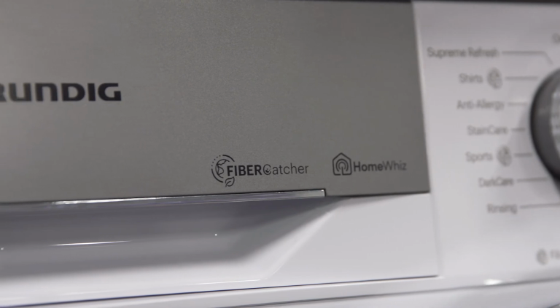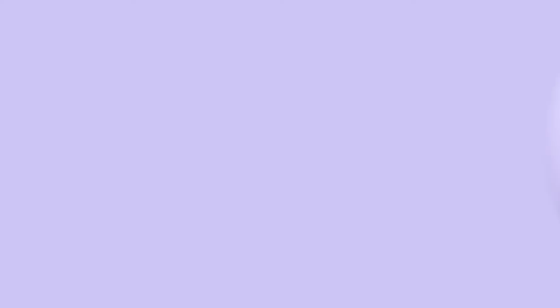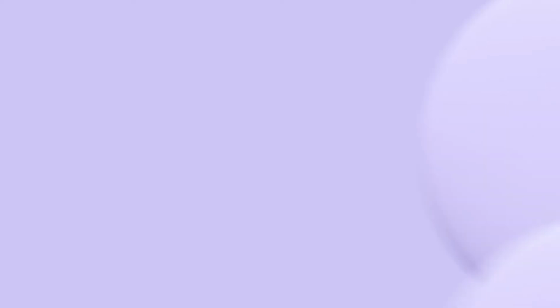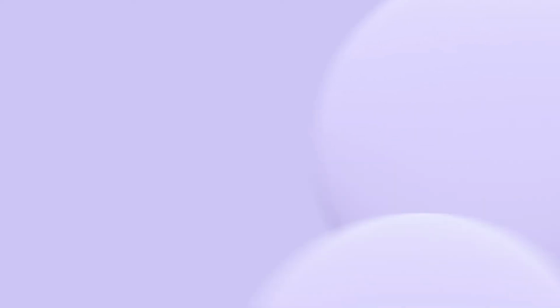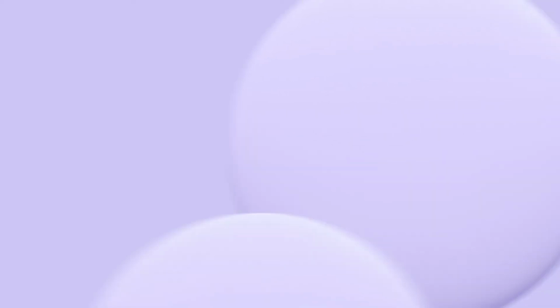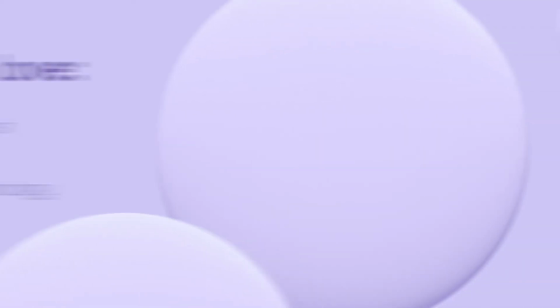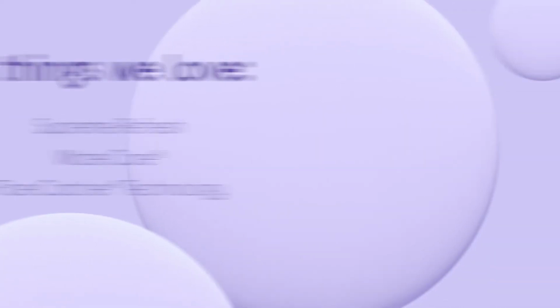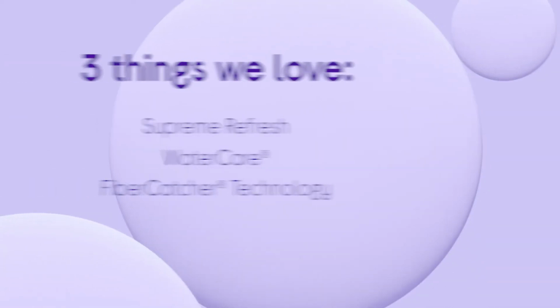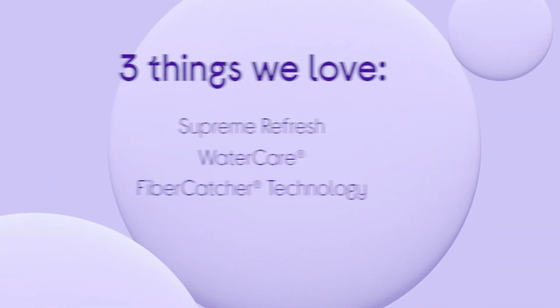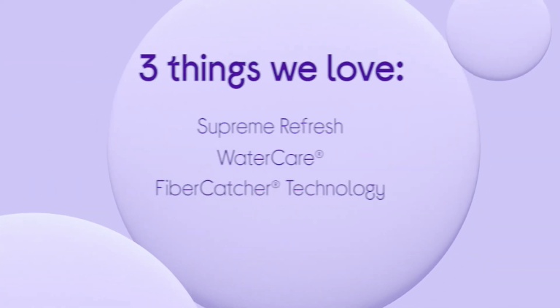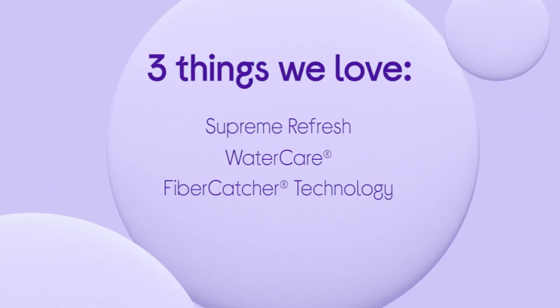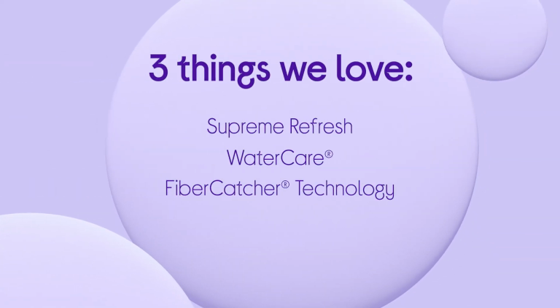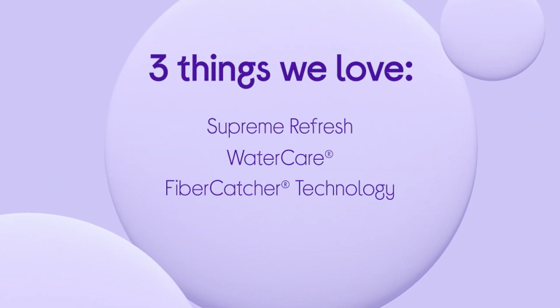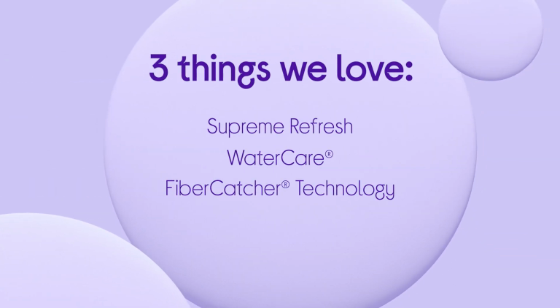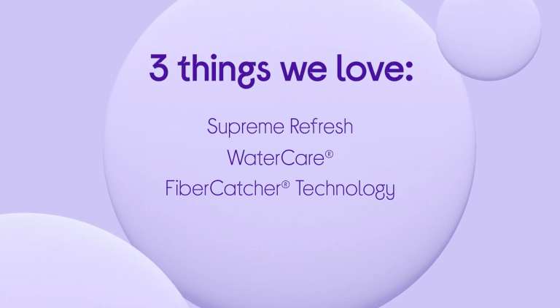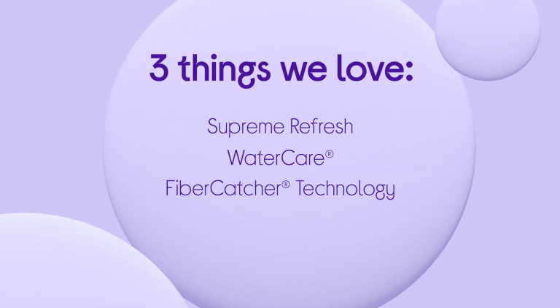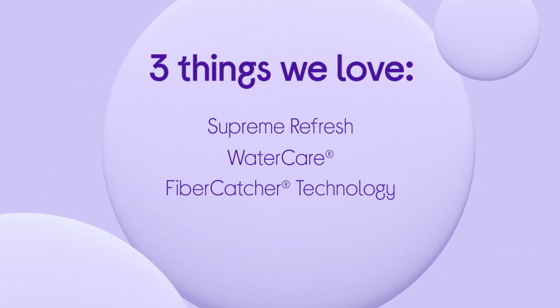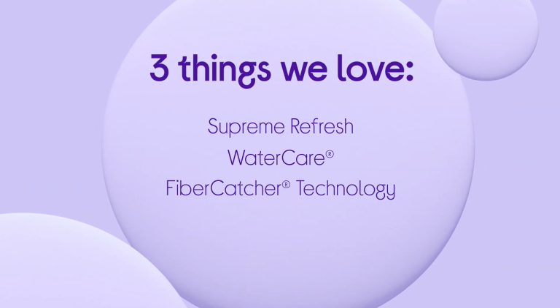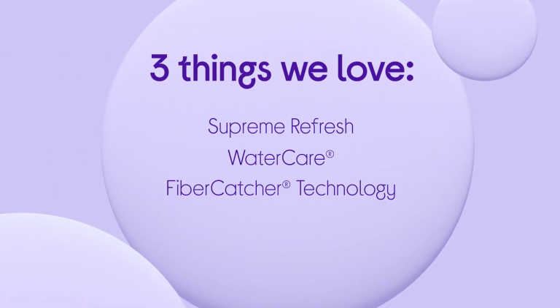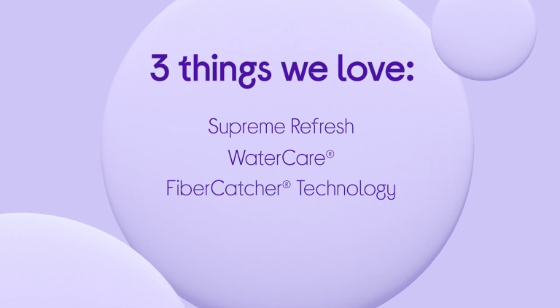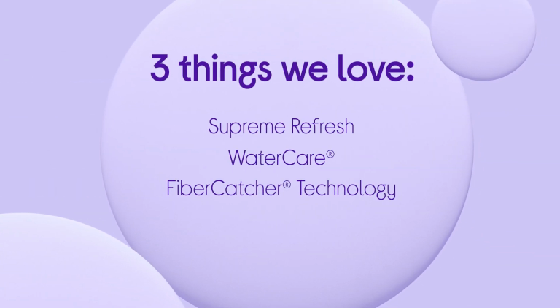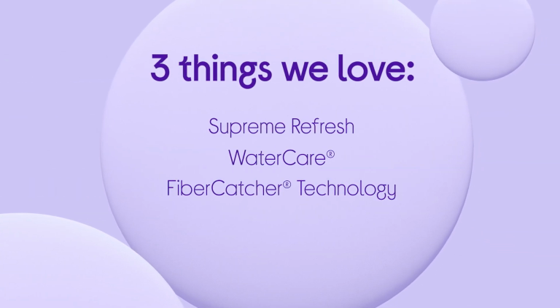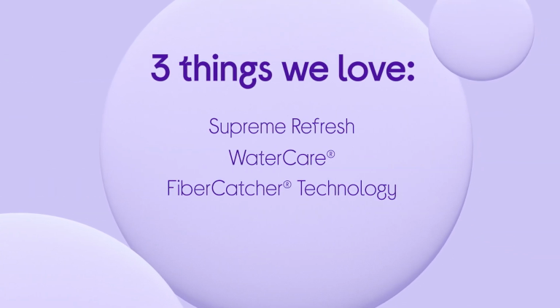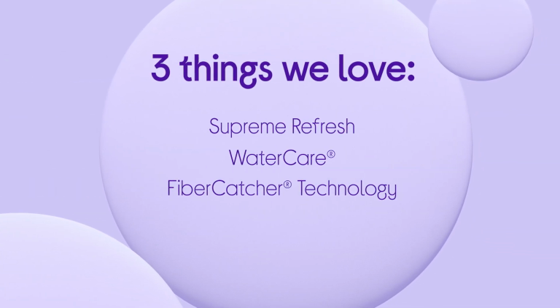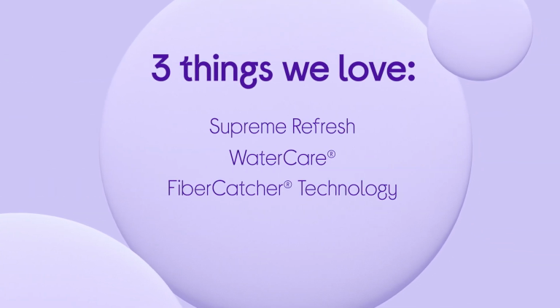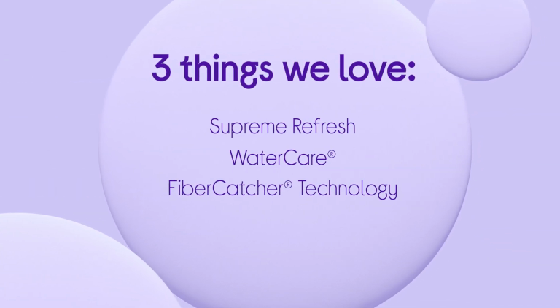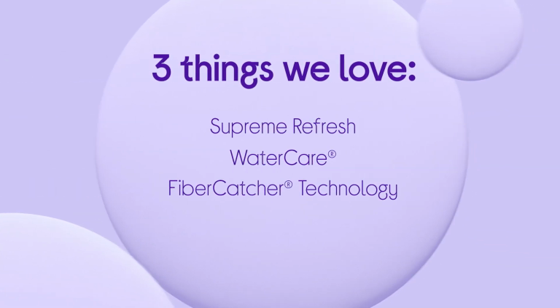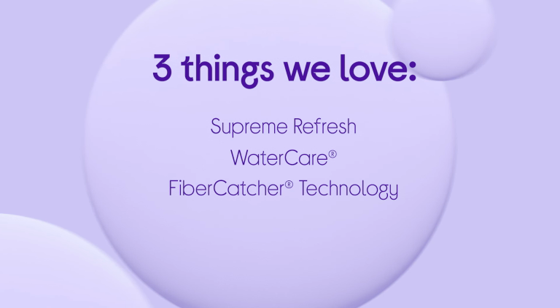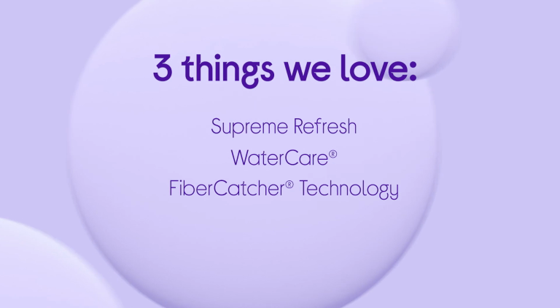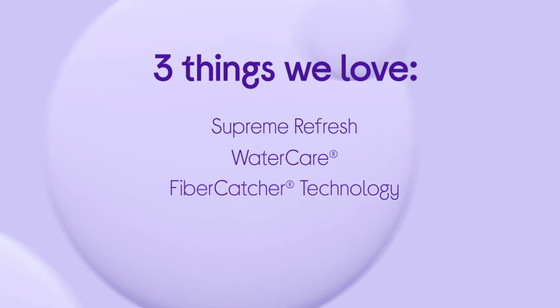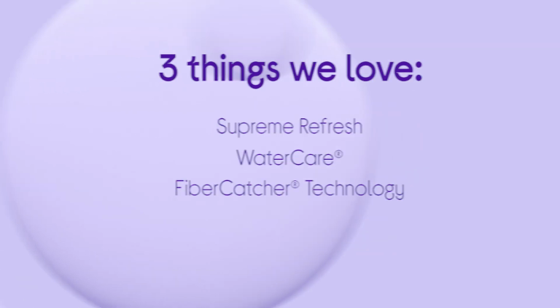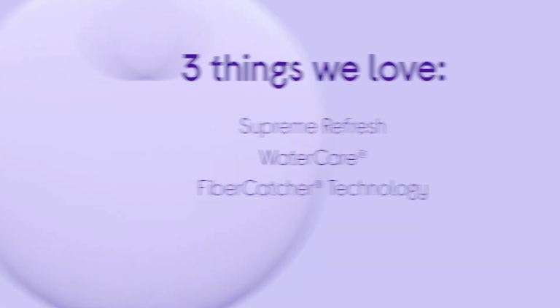If you want to find out more, visit us in store, online, or chat to one of us on Shopfly video call.